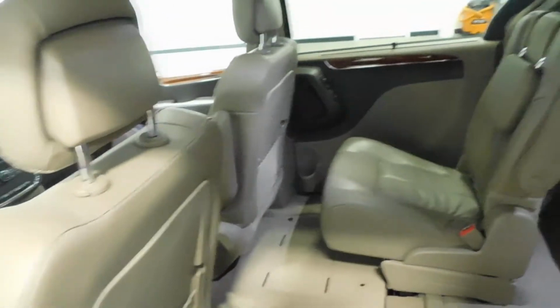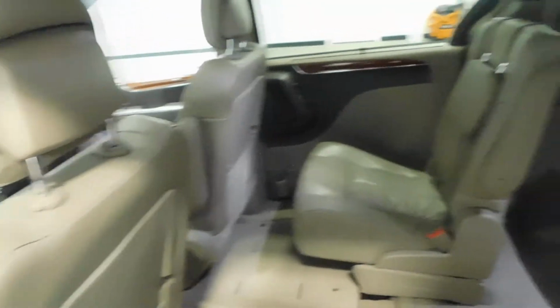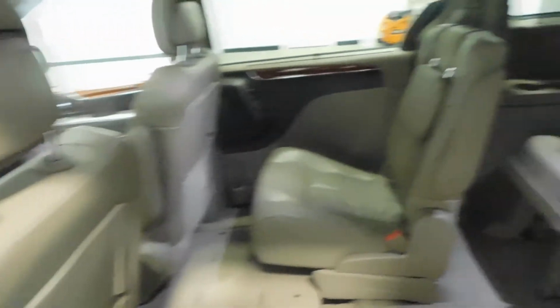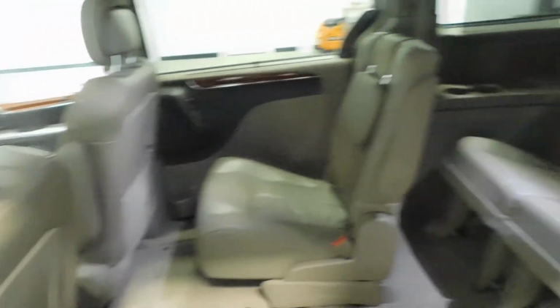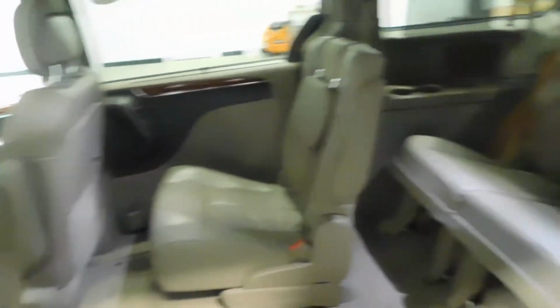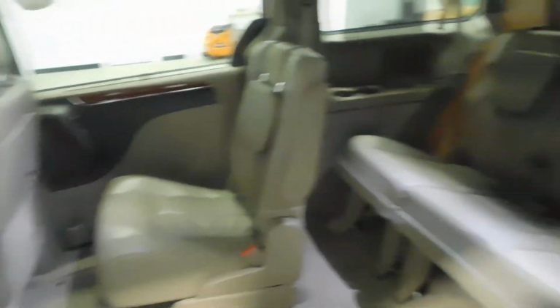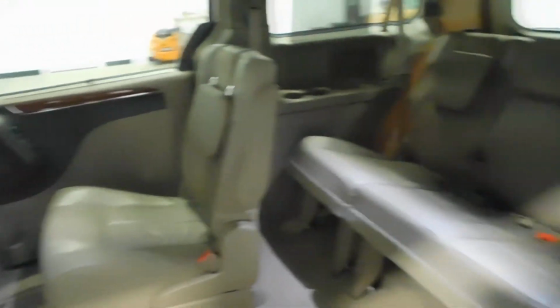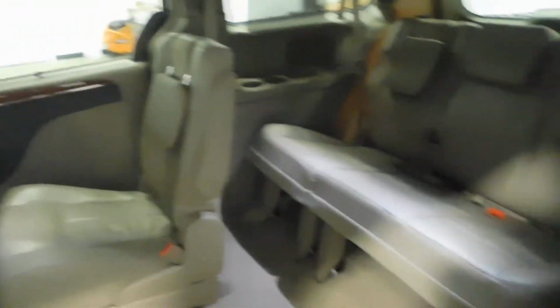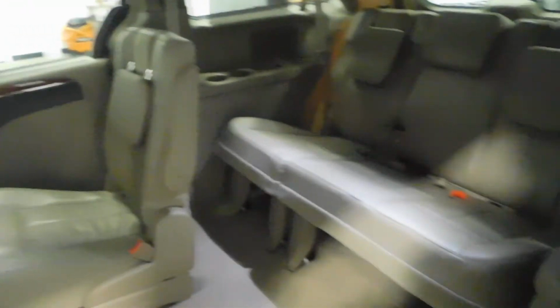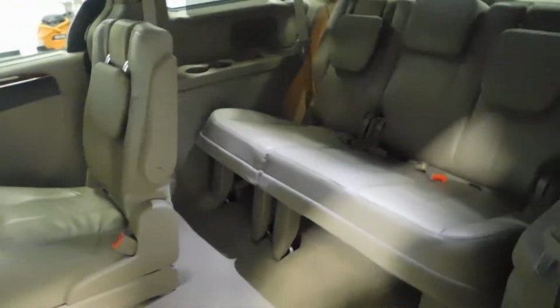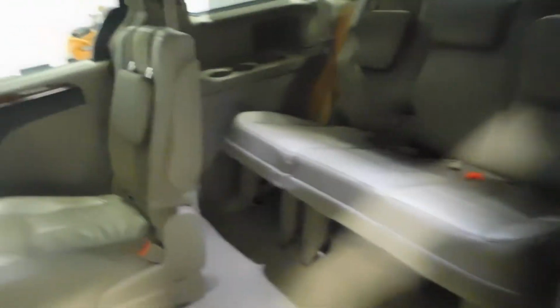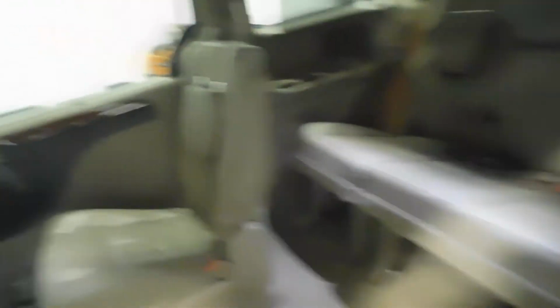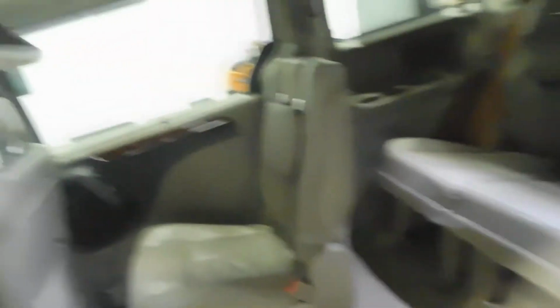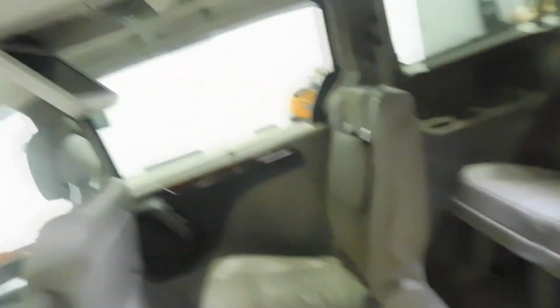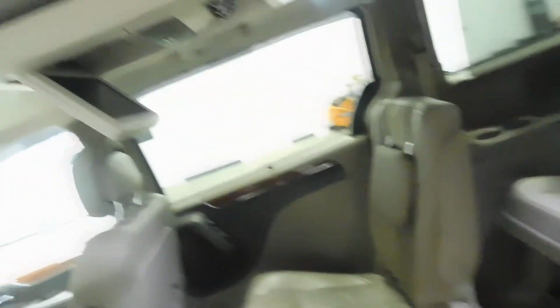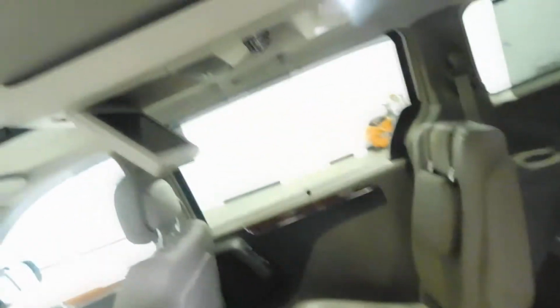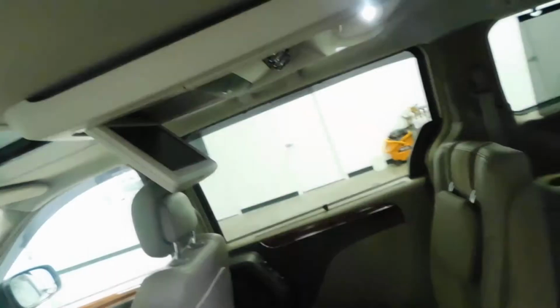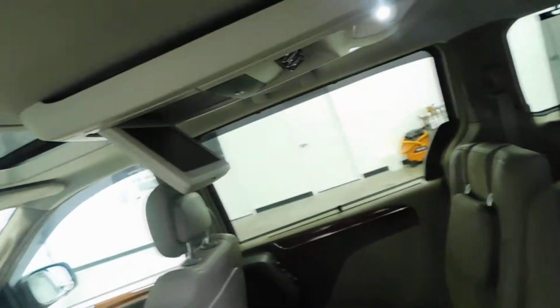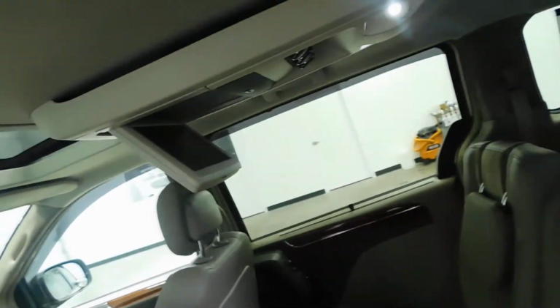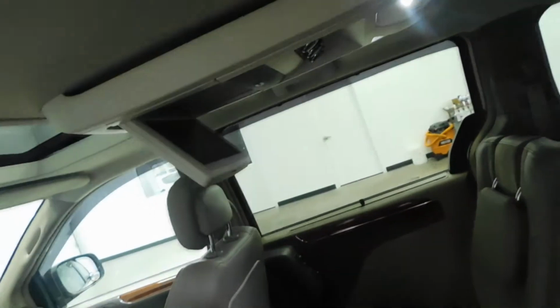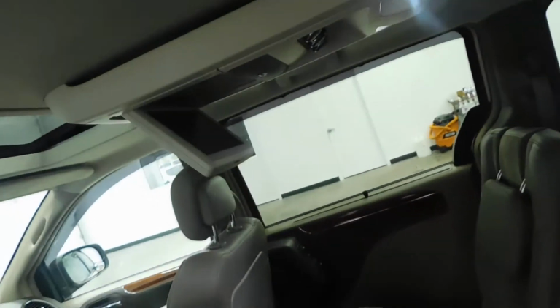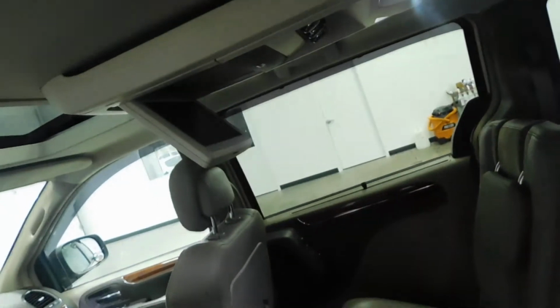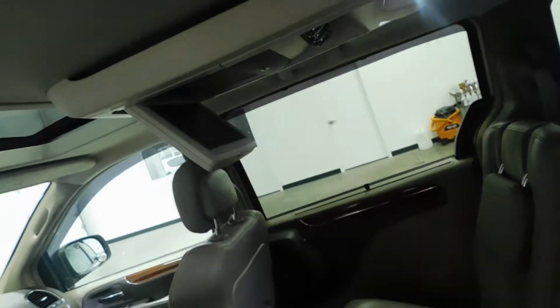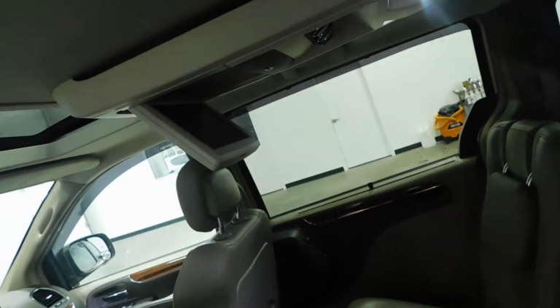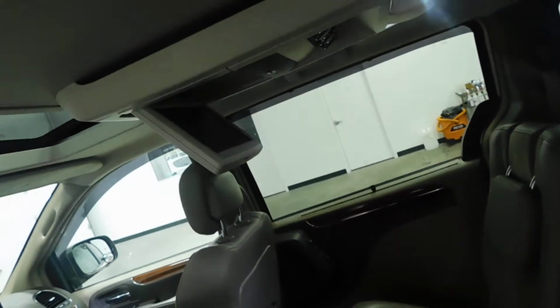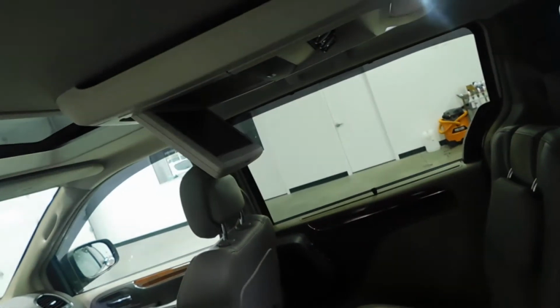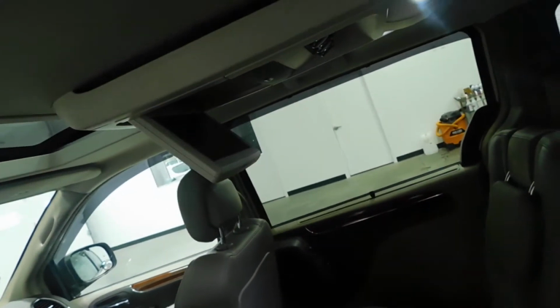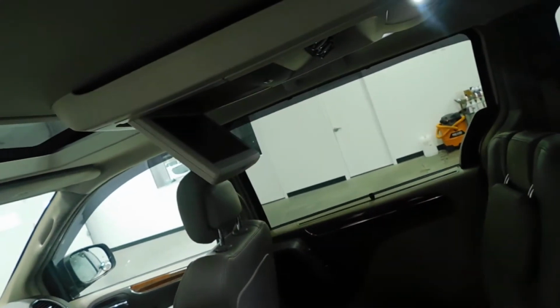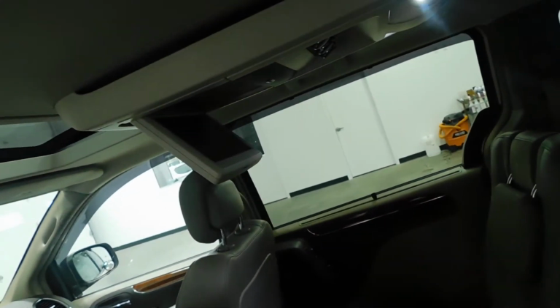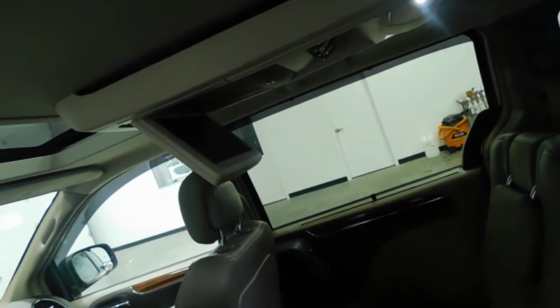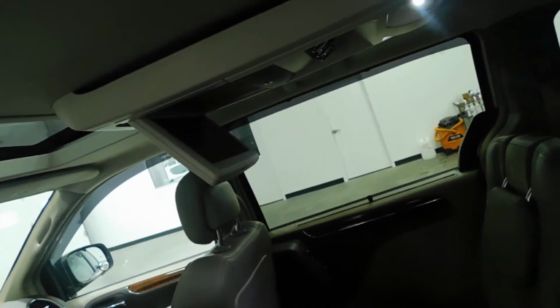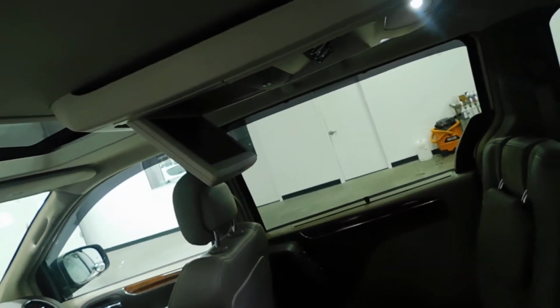Plenty of space for the kids. Up here in the top, that's where your DVD monitor is.